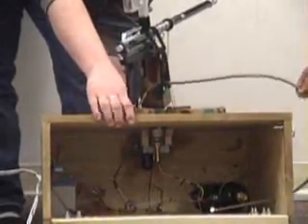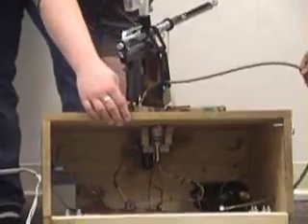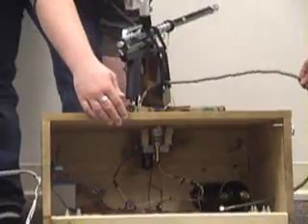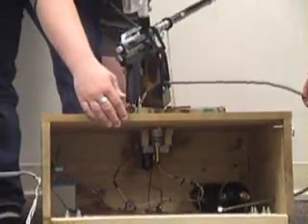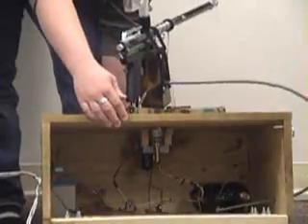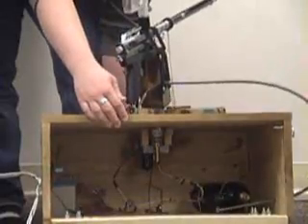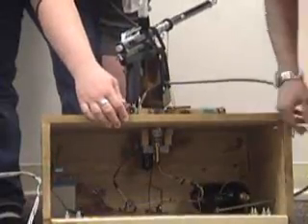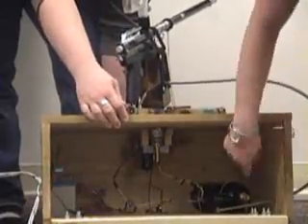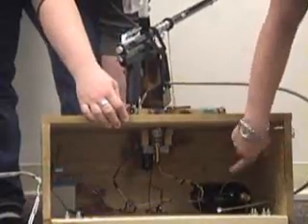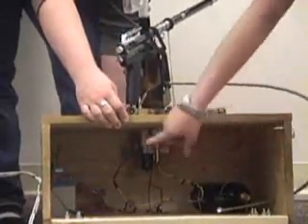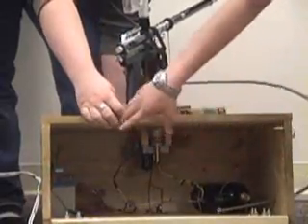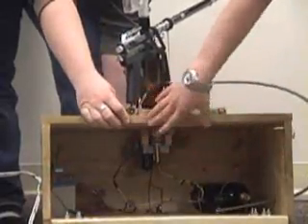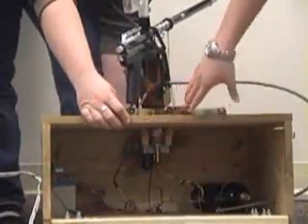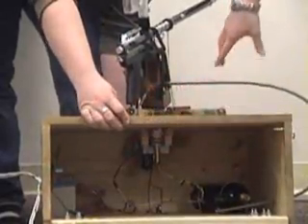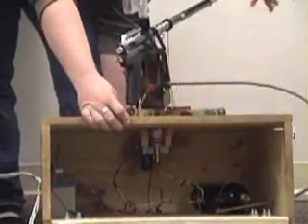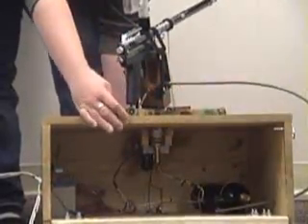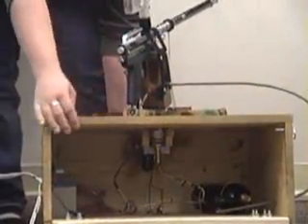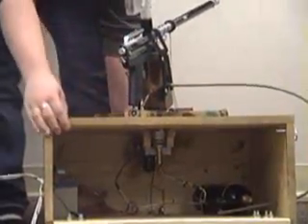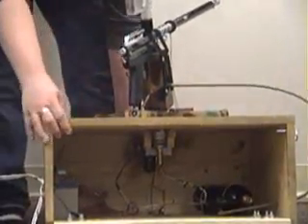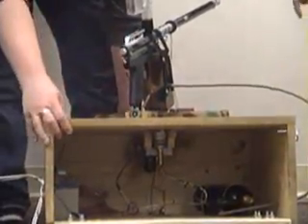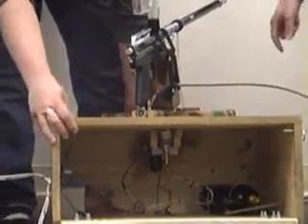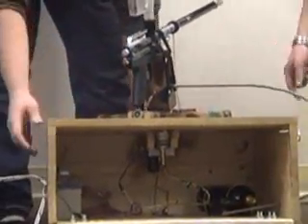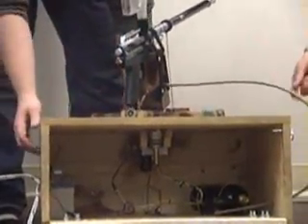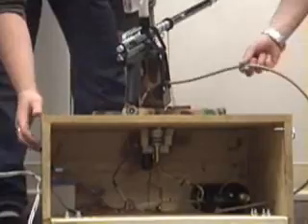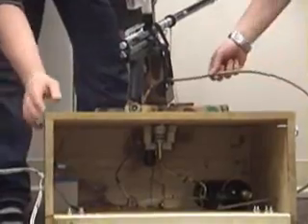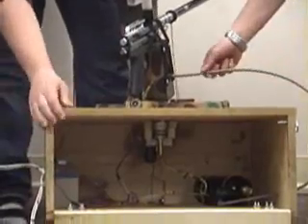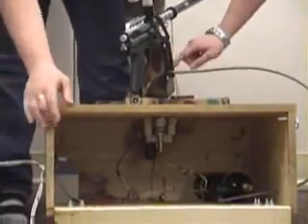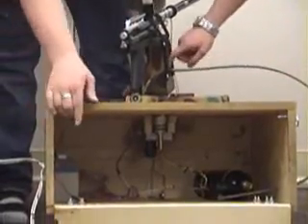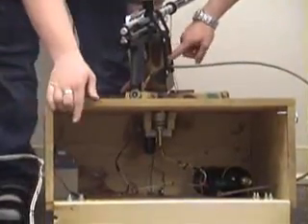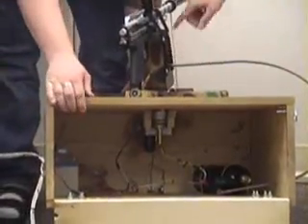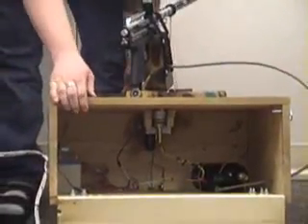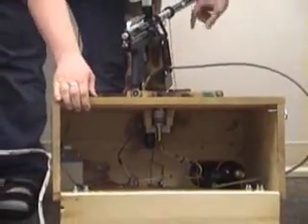This is the airline — the CO2 canister and the battery are mounted in the box. This is the CO2 line that goes into the gun.